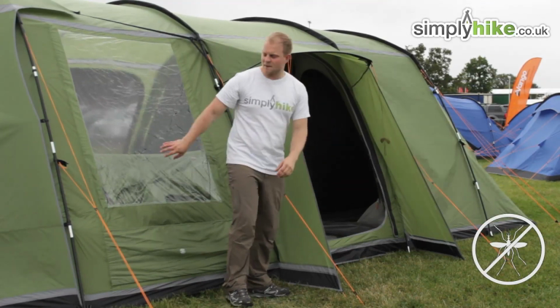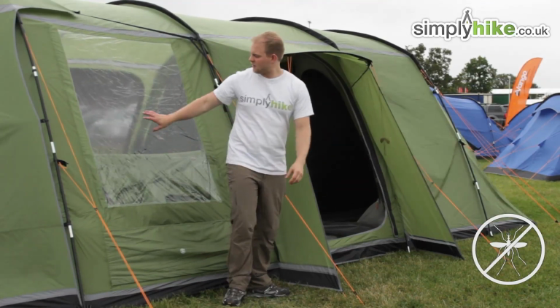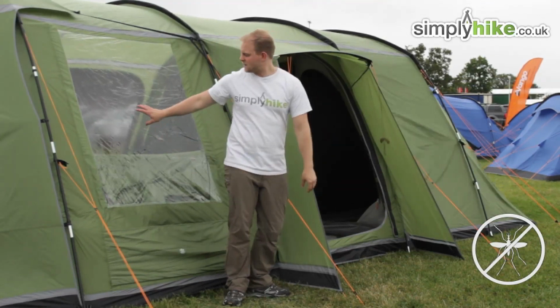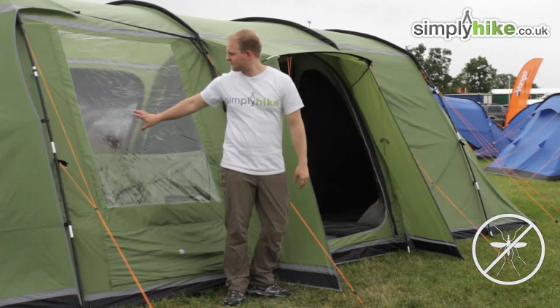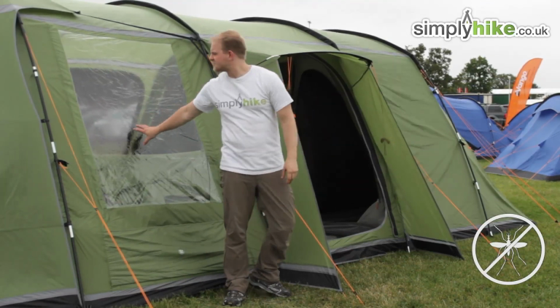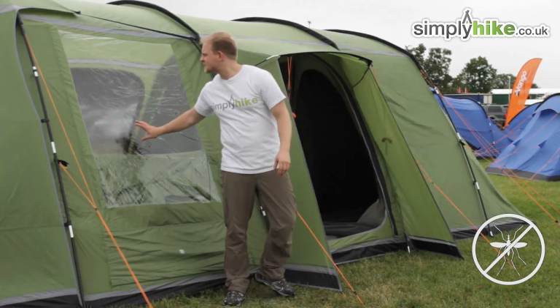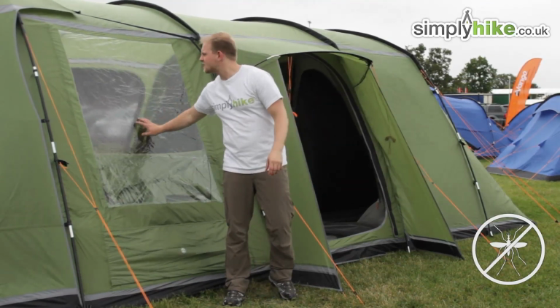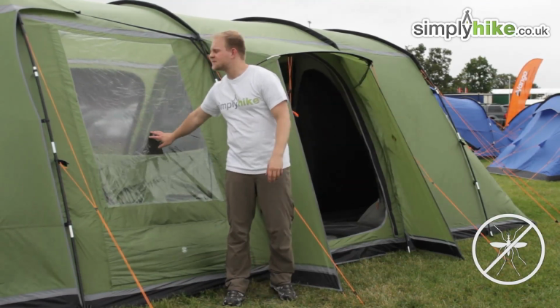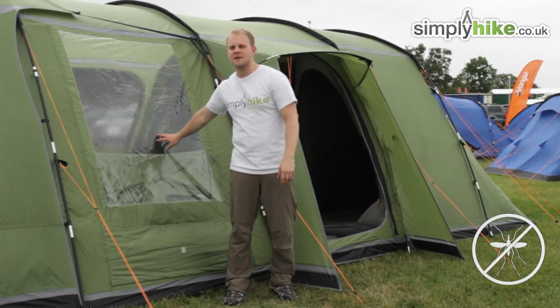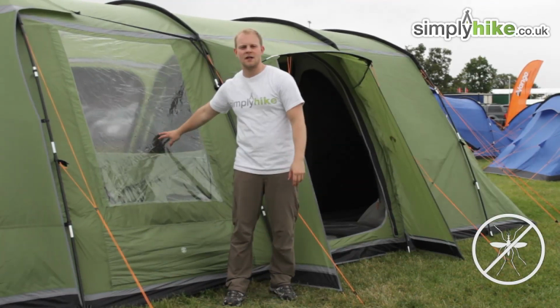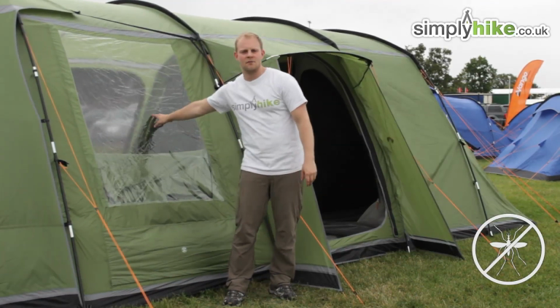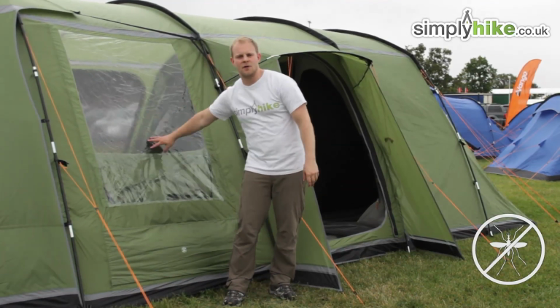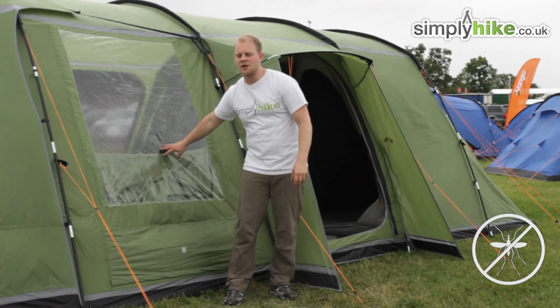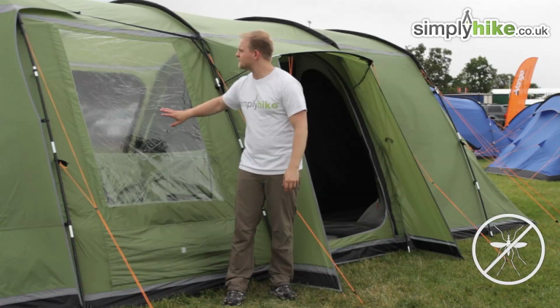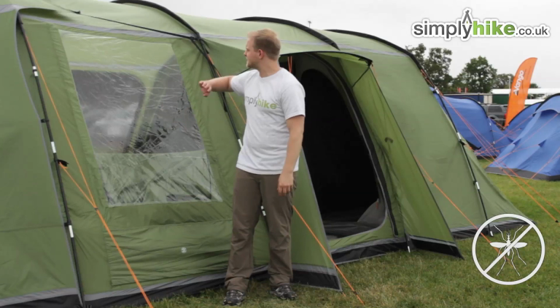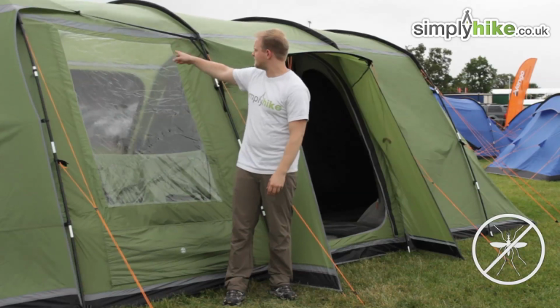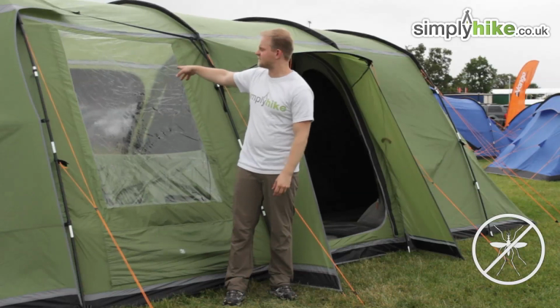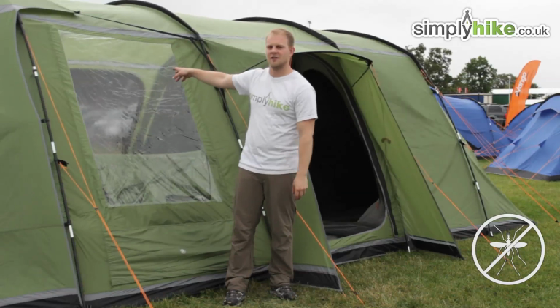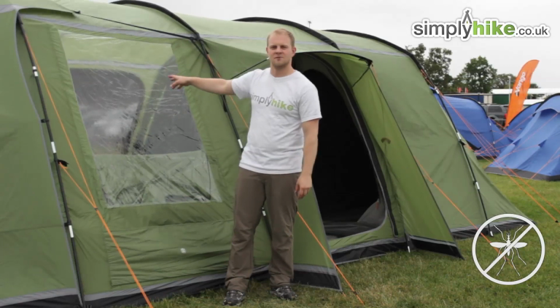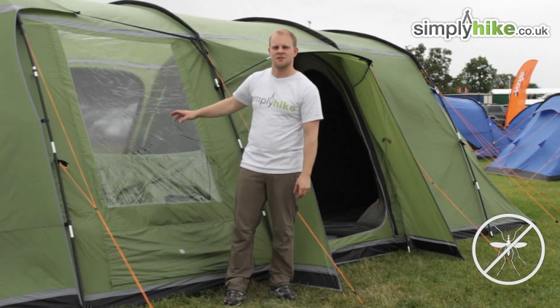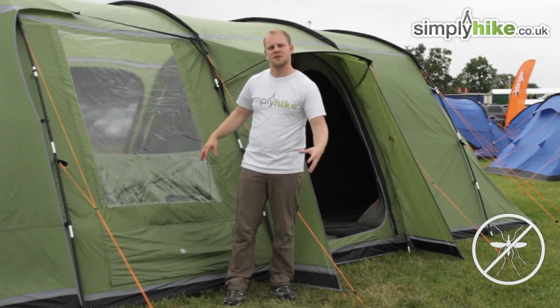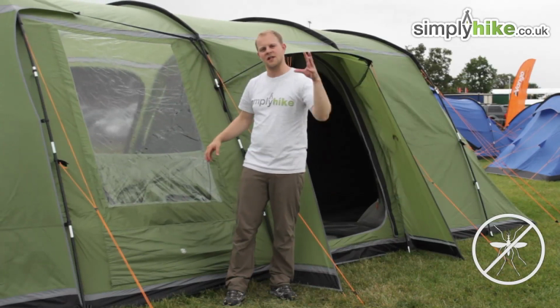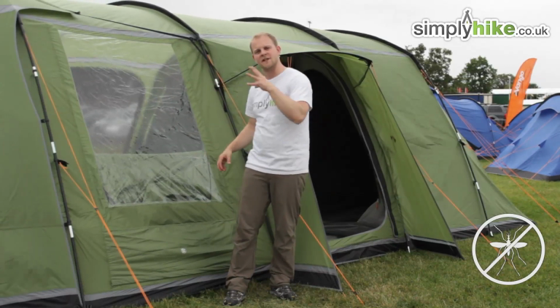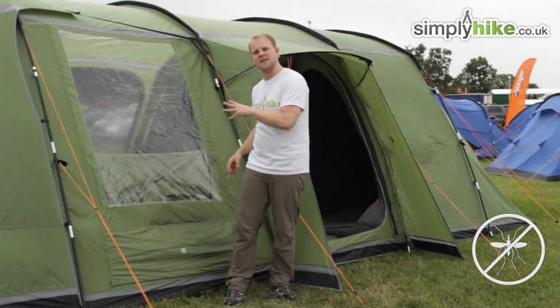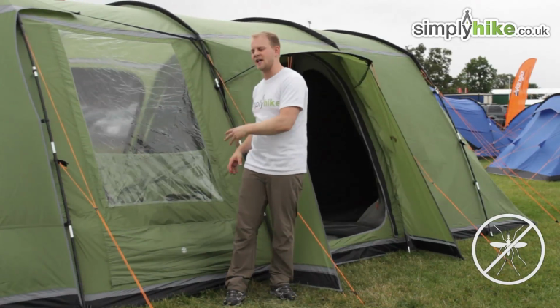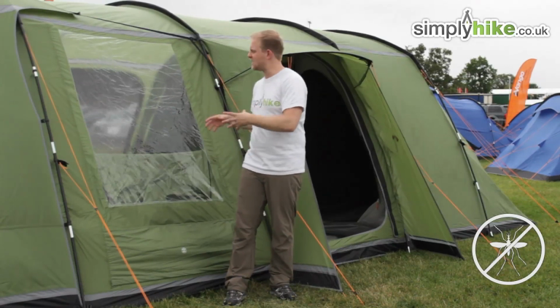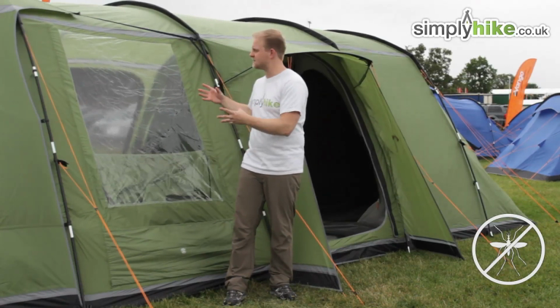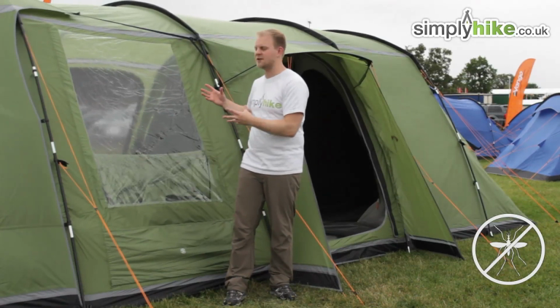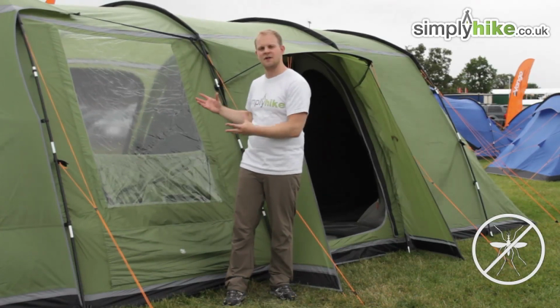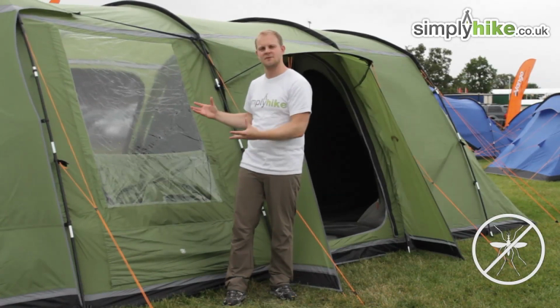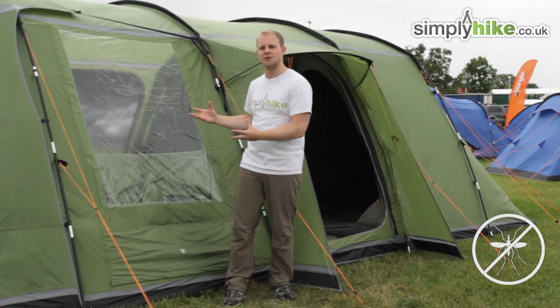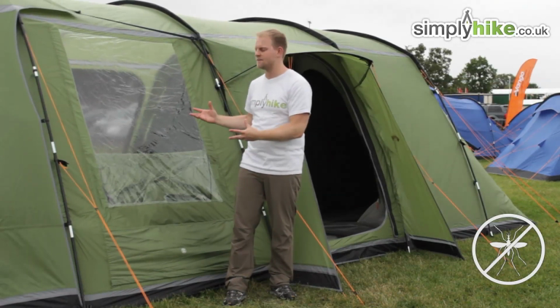Just behind me you may have noticed a nice big window — the same on the other side as well — just to make sure that light is going to get in and keep the inside nice and bright.